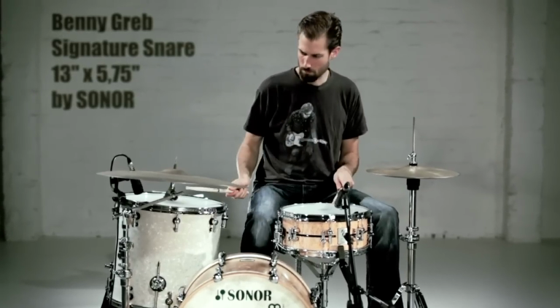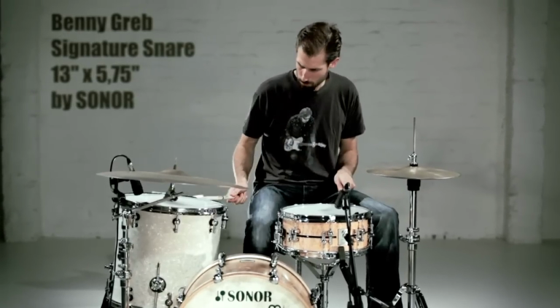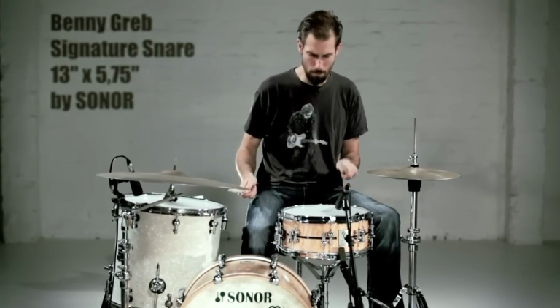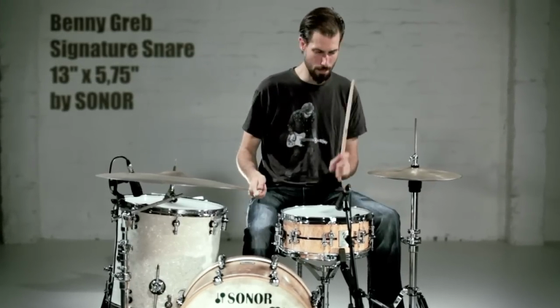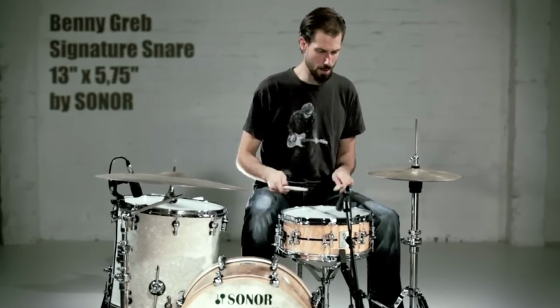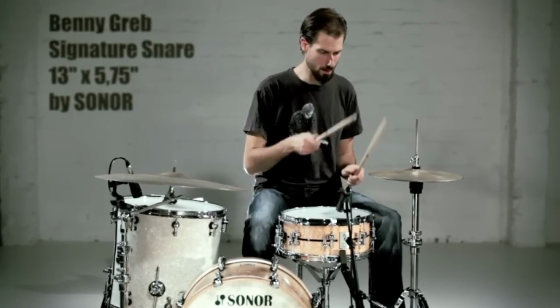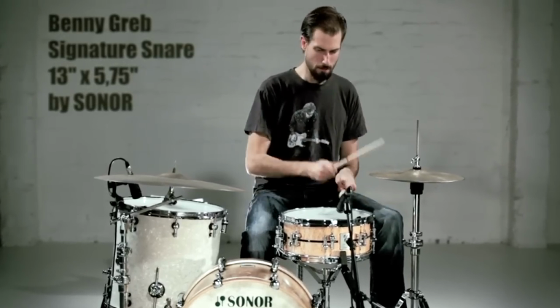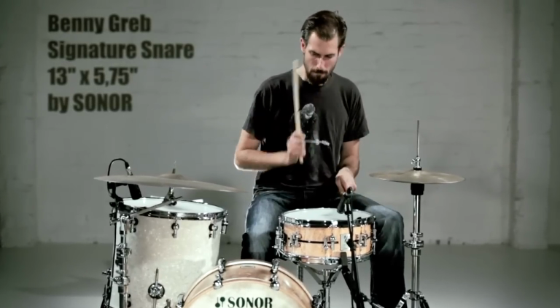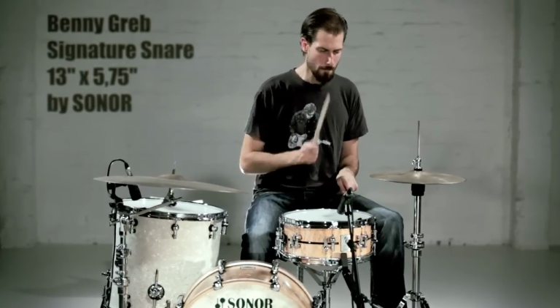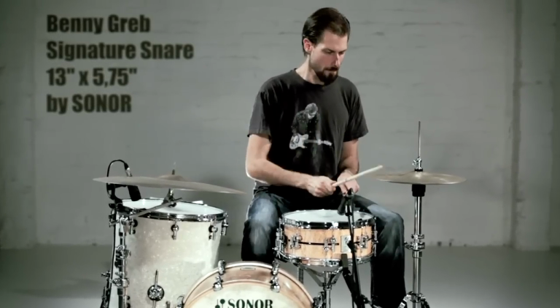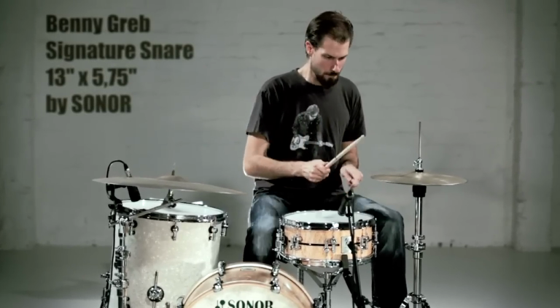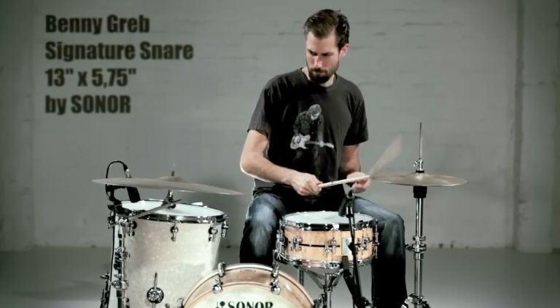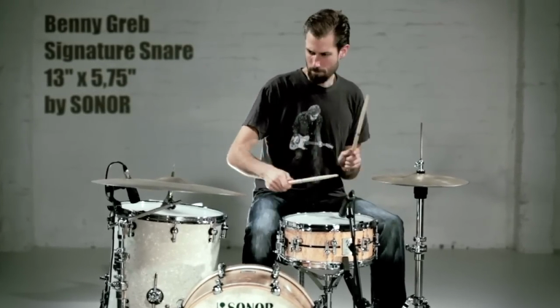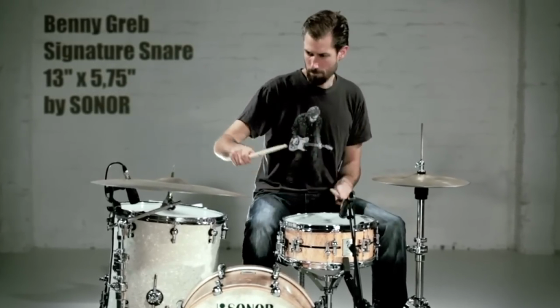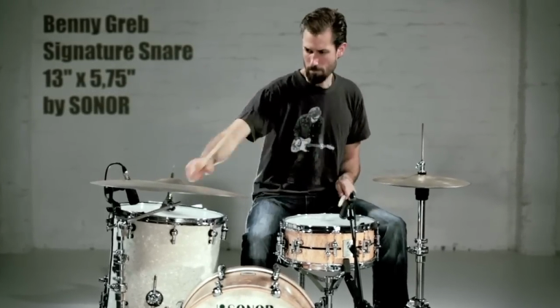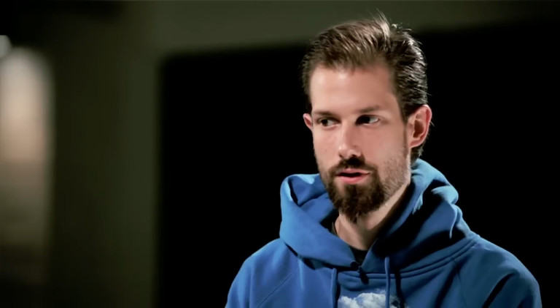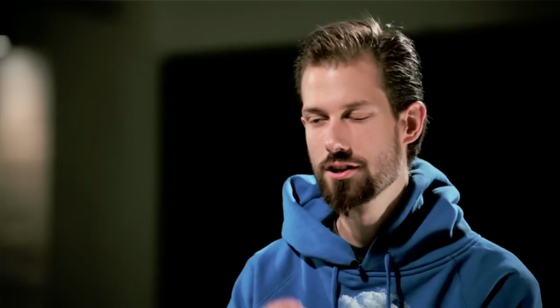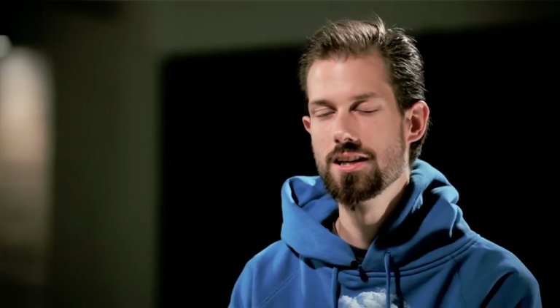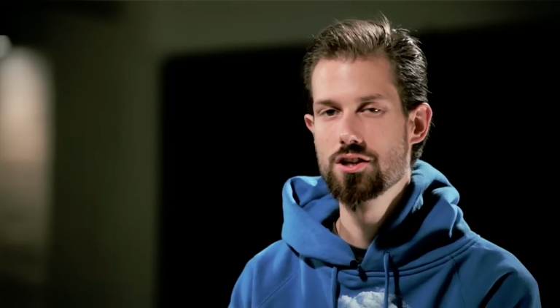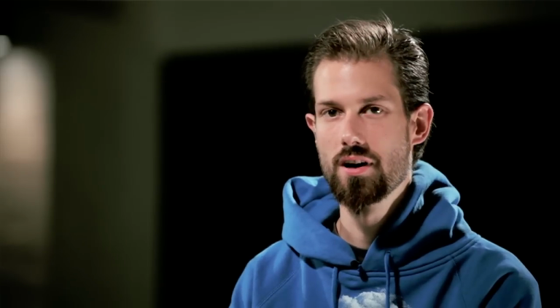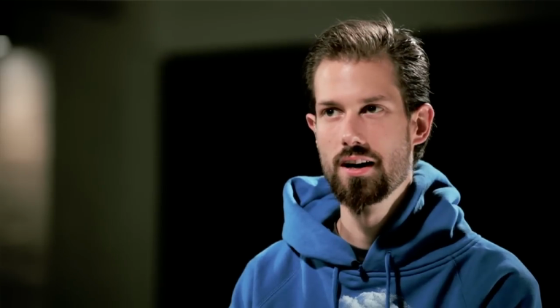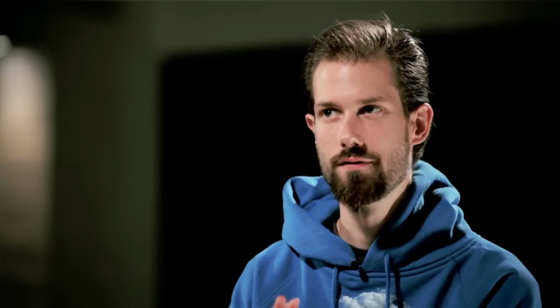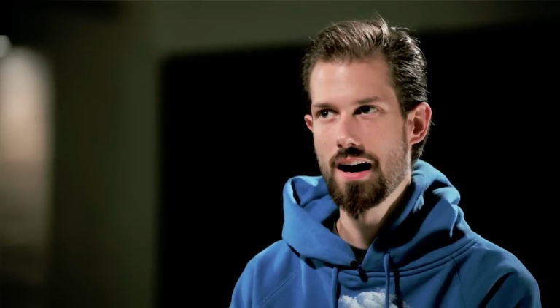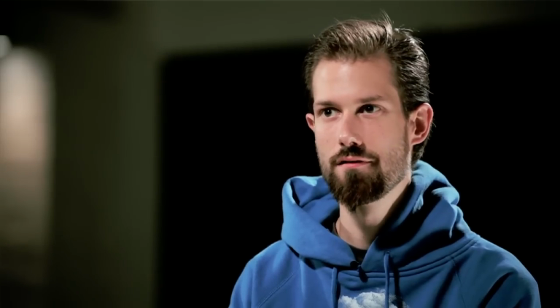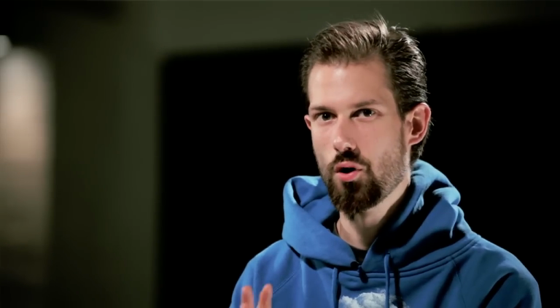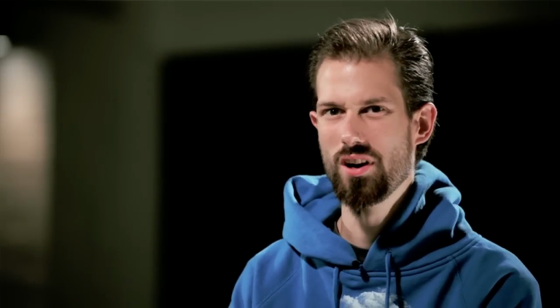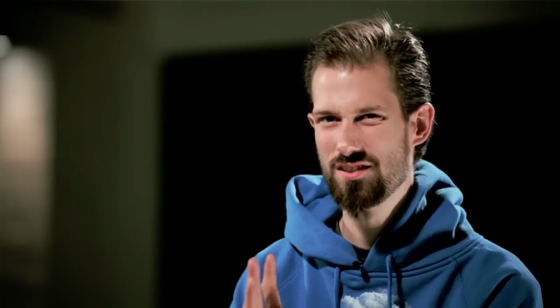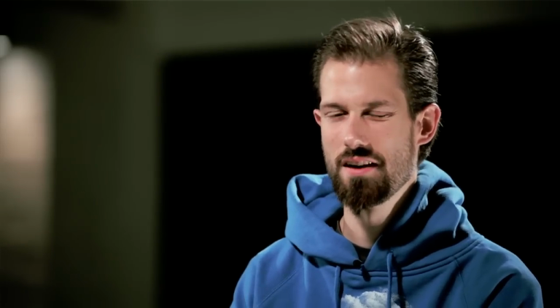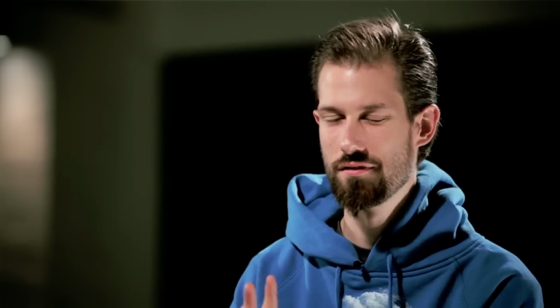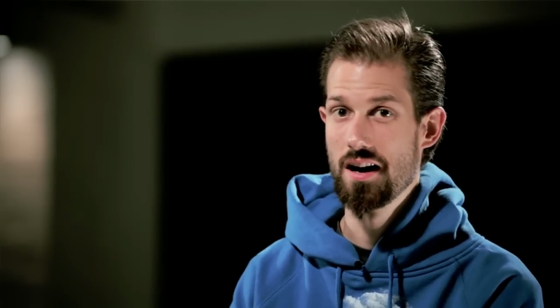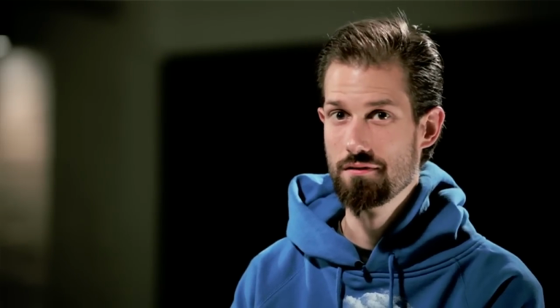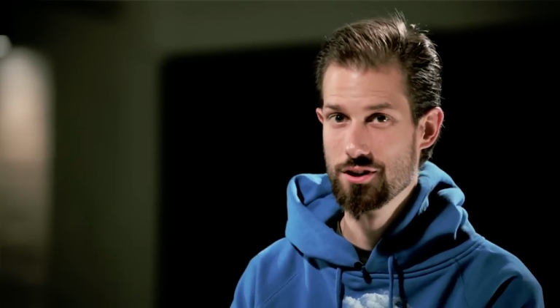The Sonor Benny Grapp signature snare drum — 13 inch by 5.75 inch.